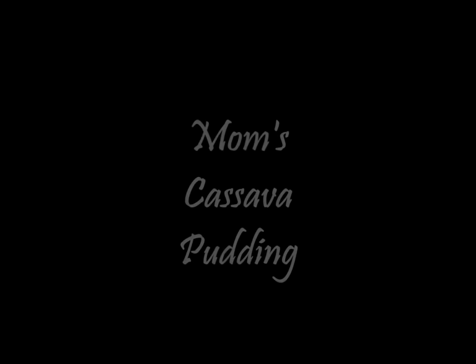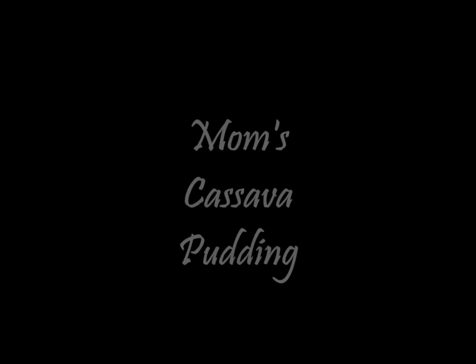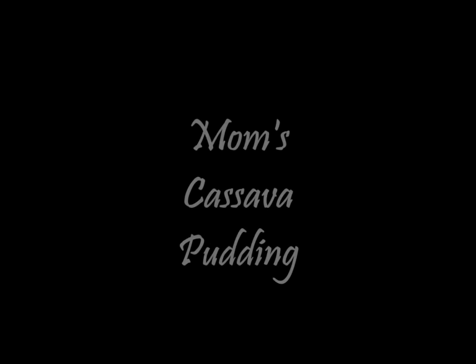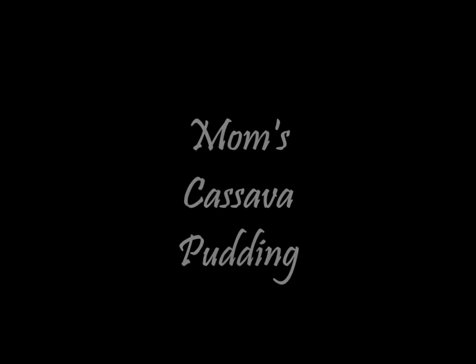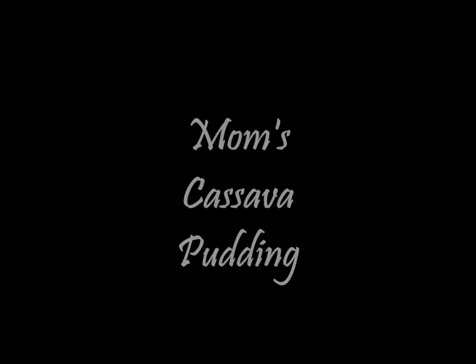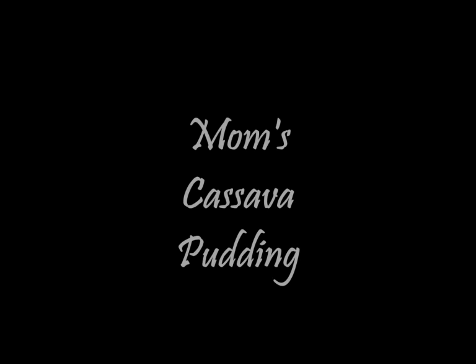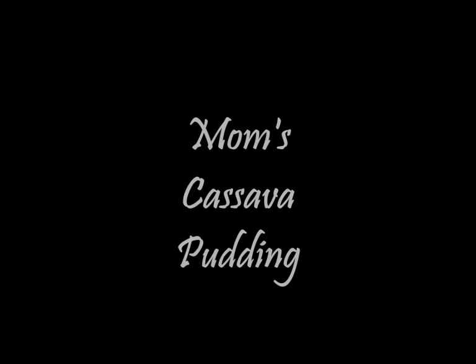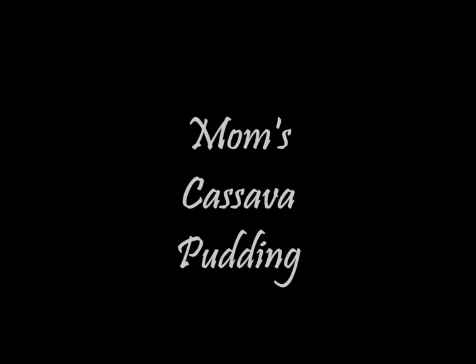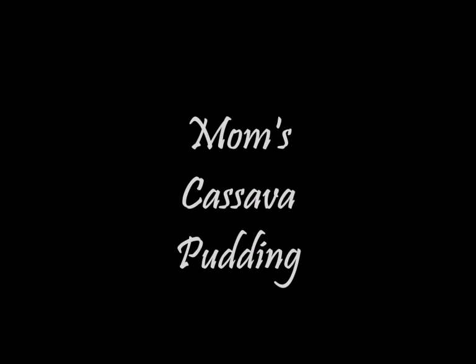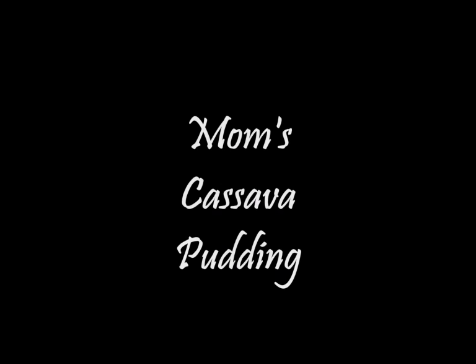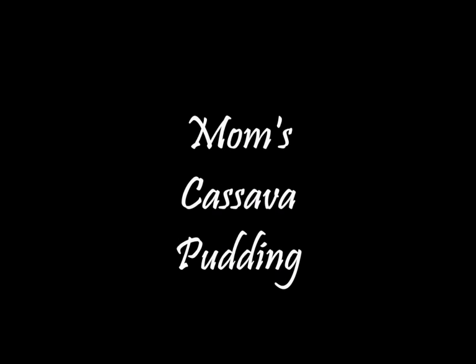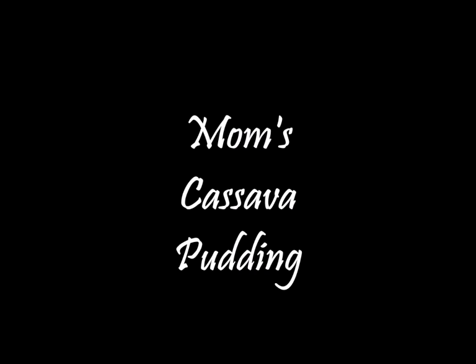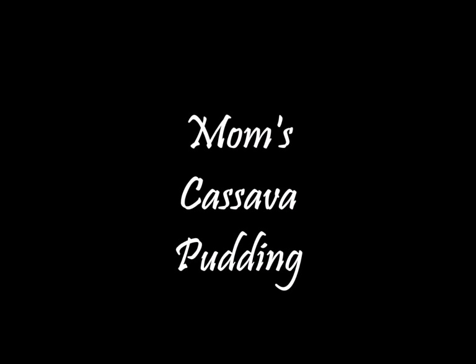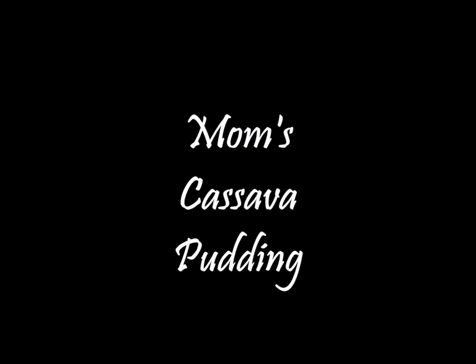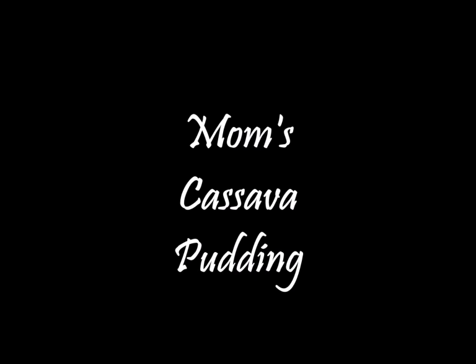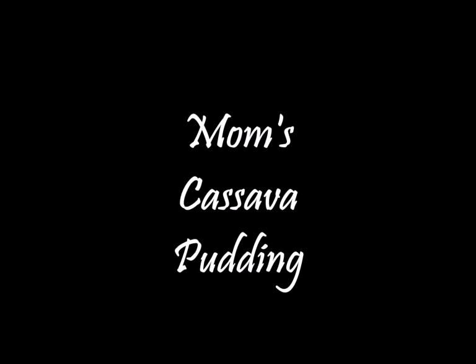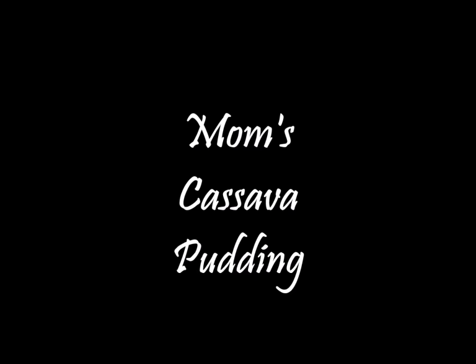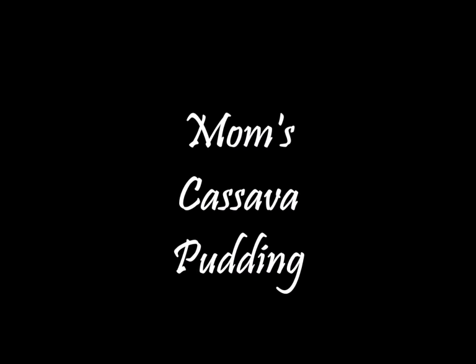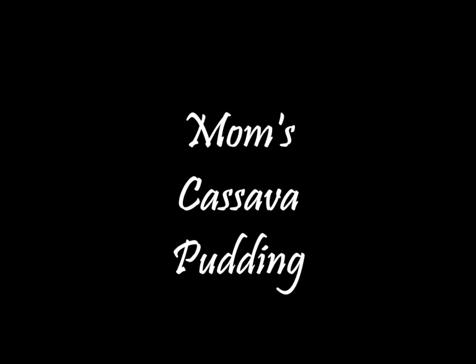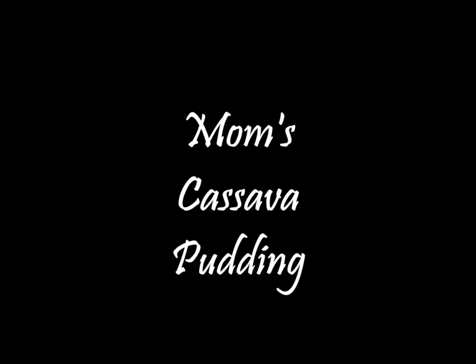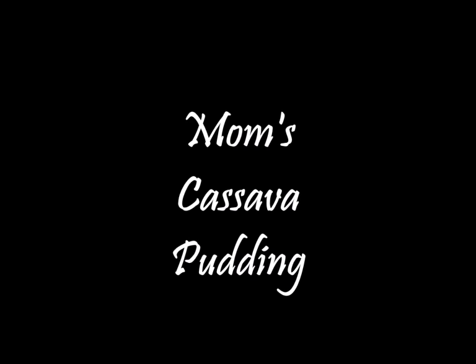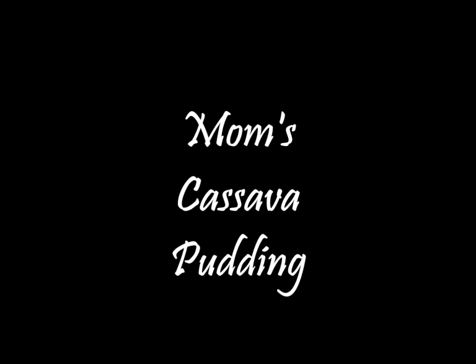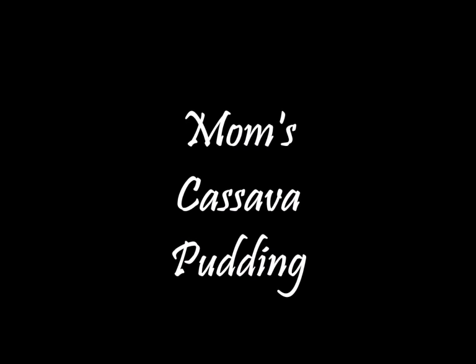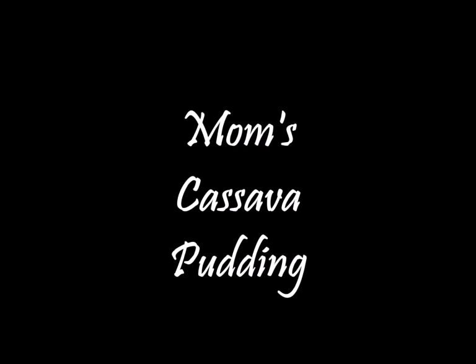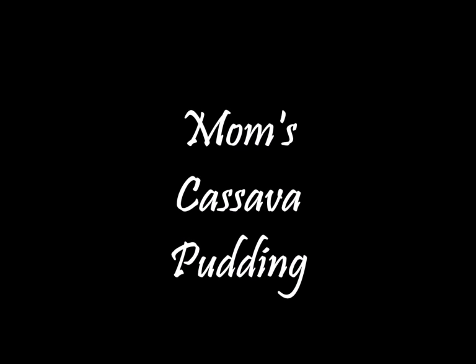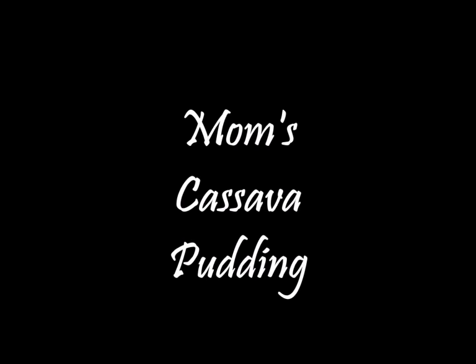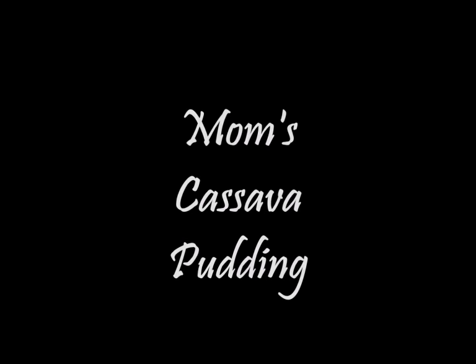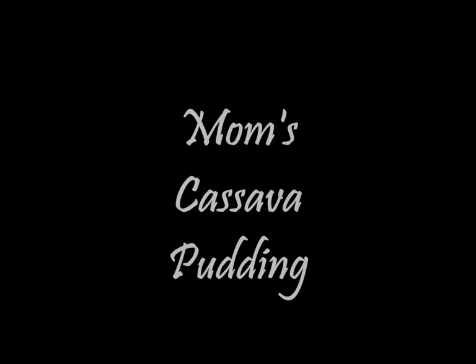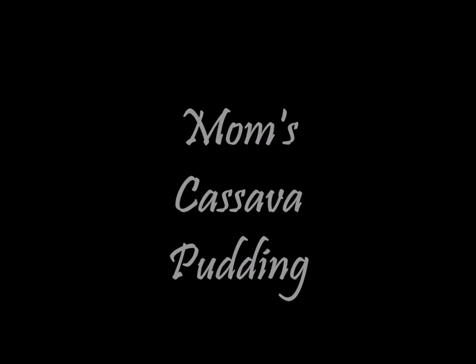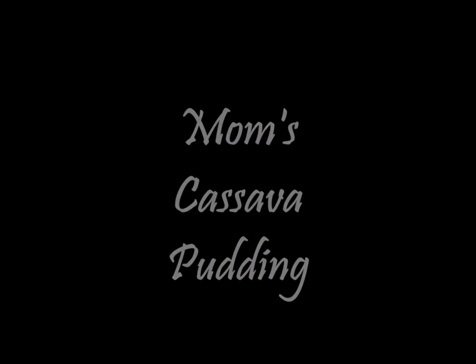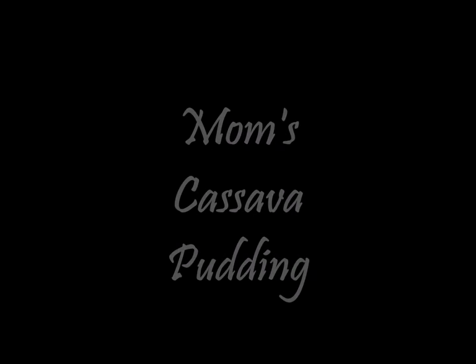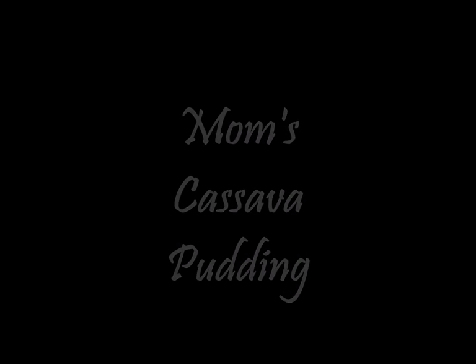In this video I will be making my mom's famous cassava pudding. Enjoy!